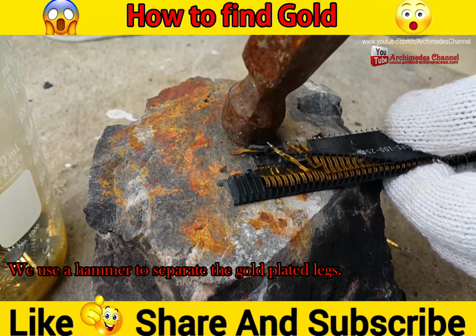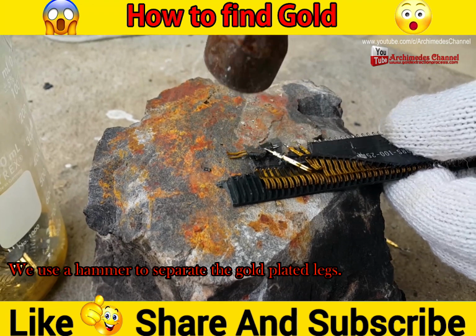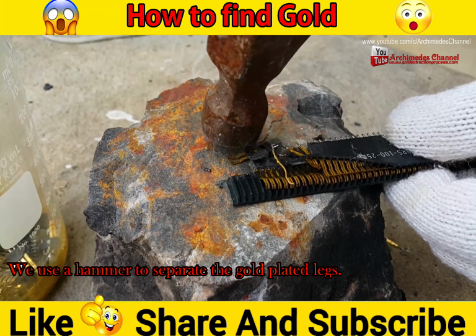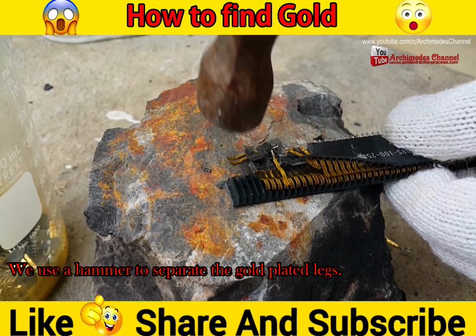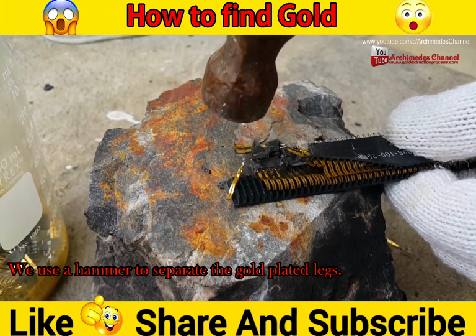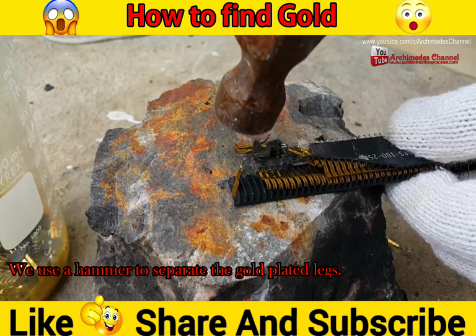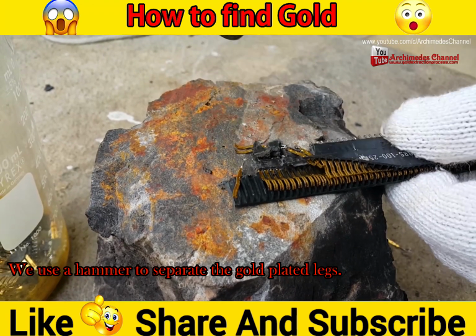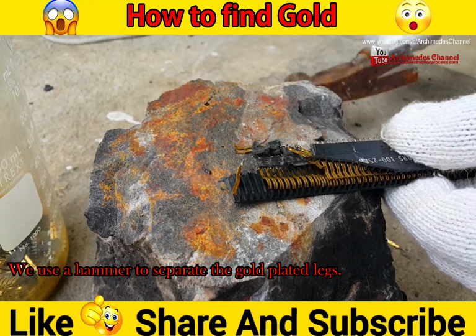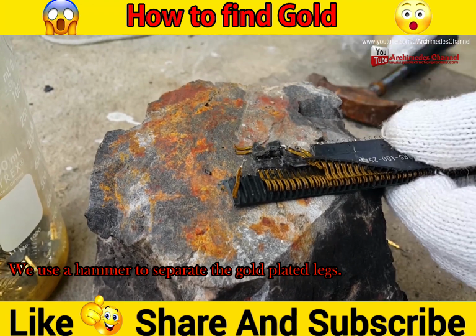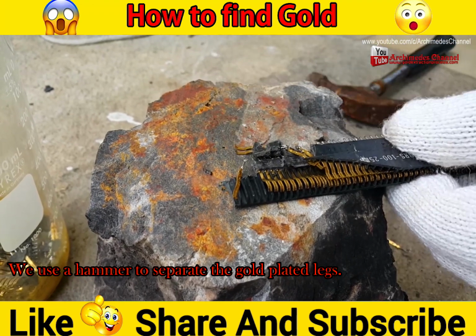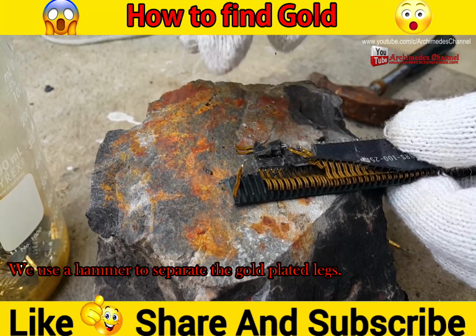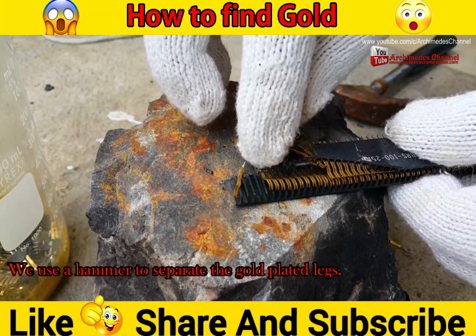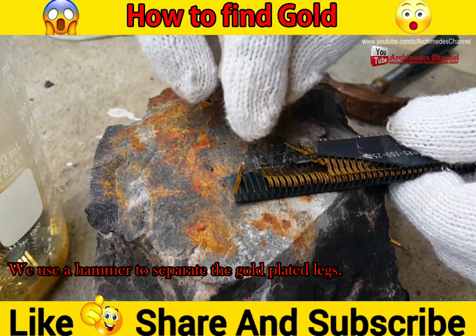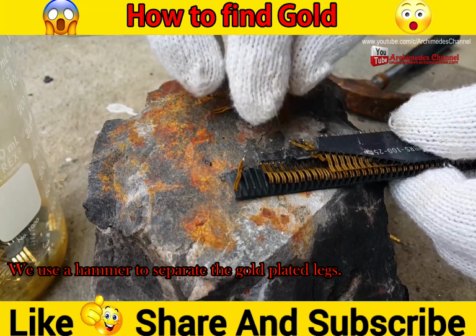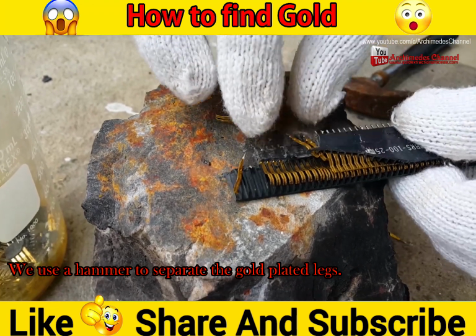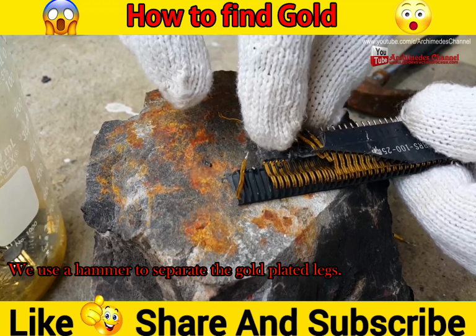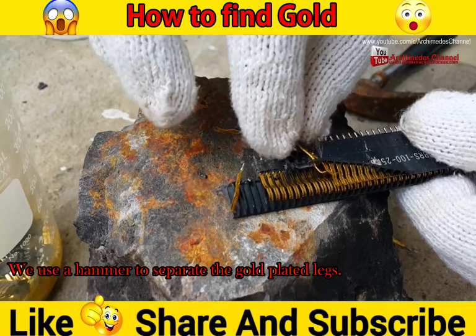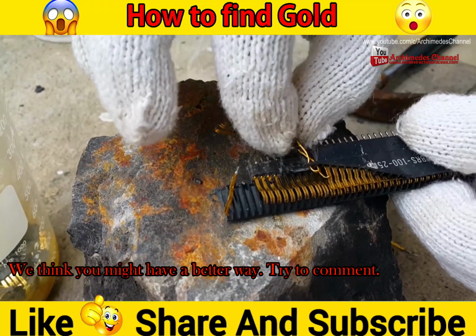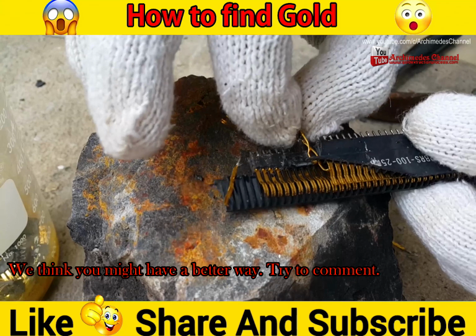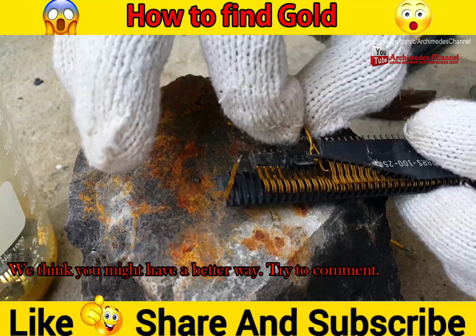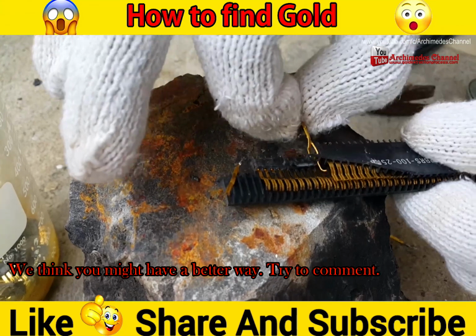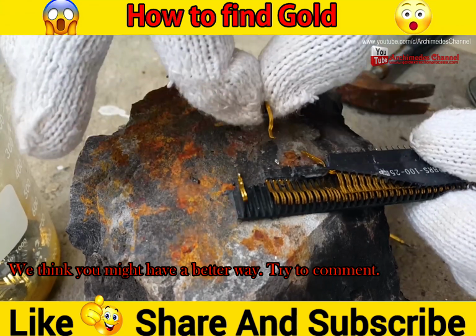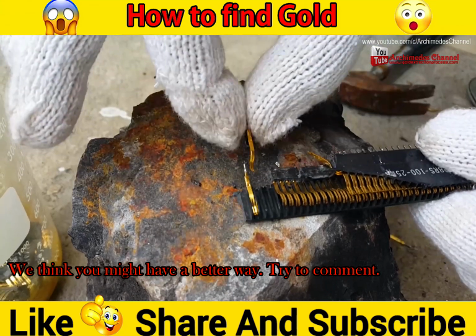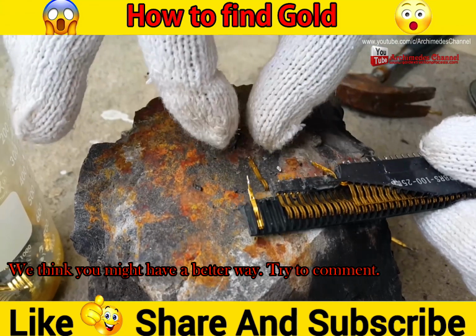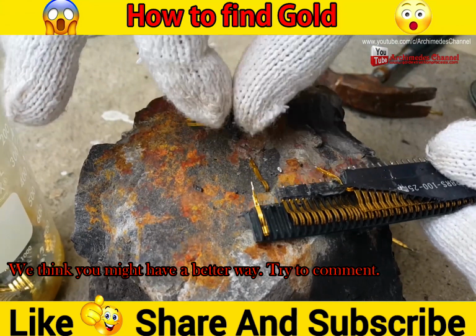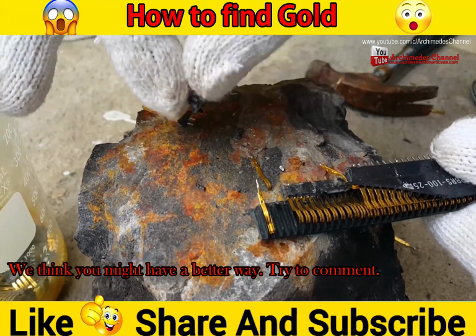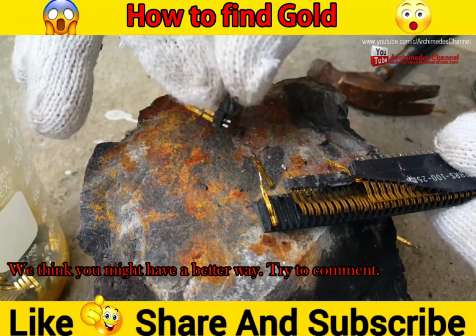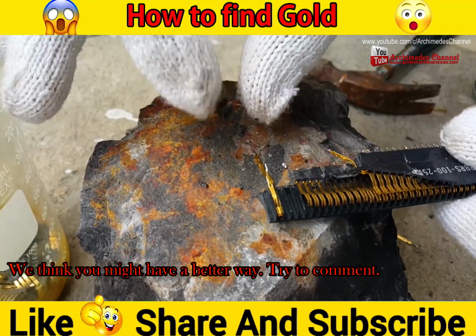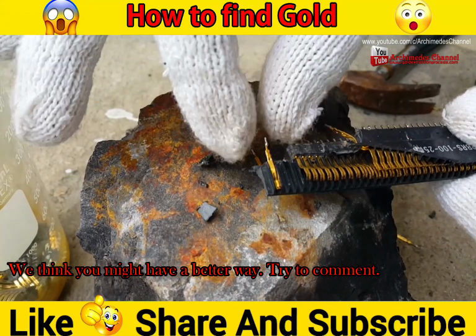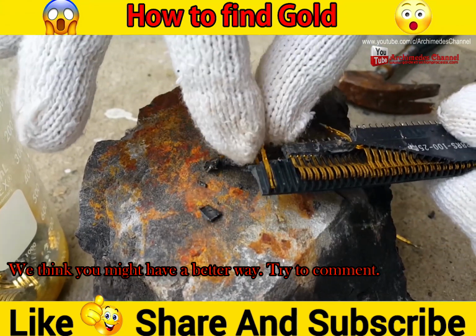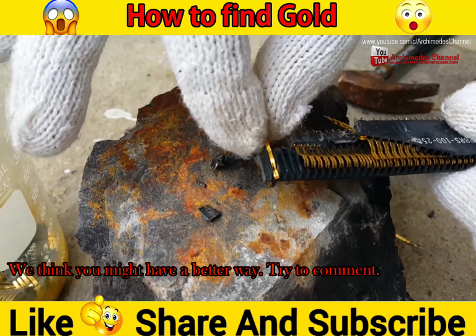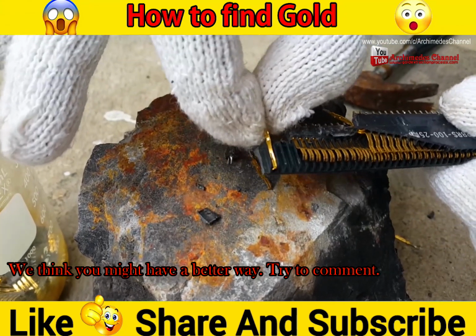We use a hammer to separate the gold-plated legs. We think you might have a better way — try to comment.